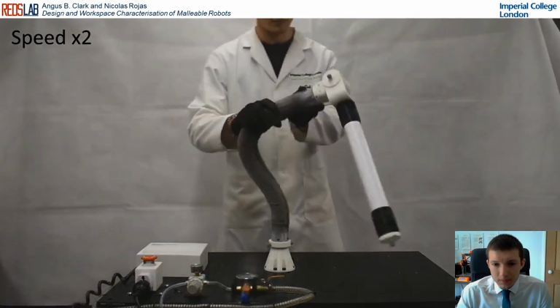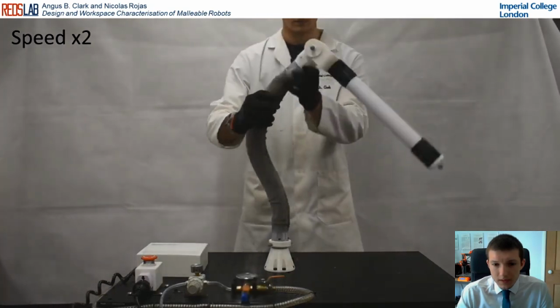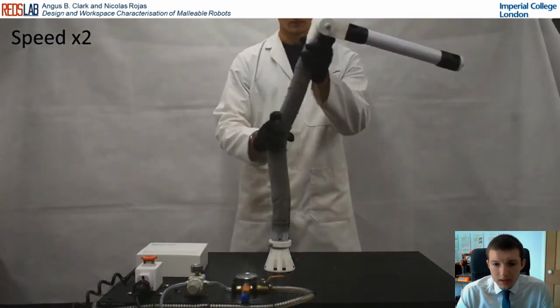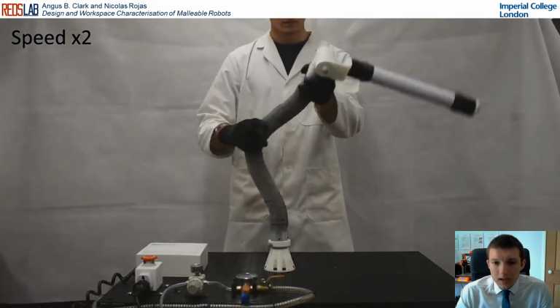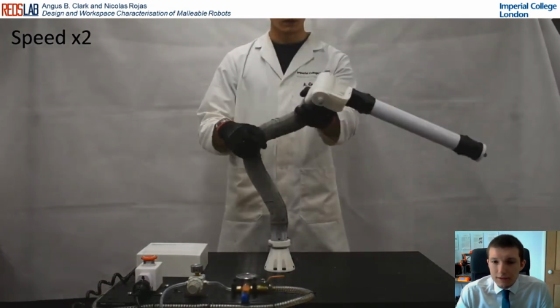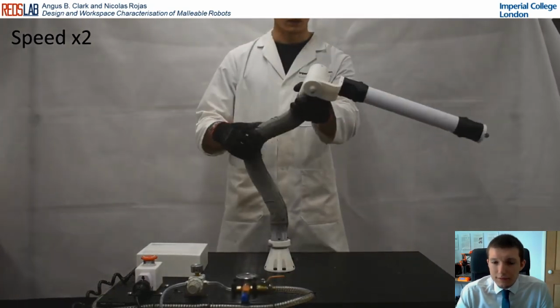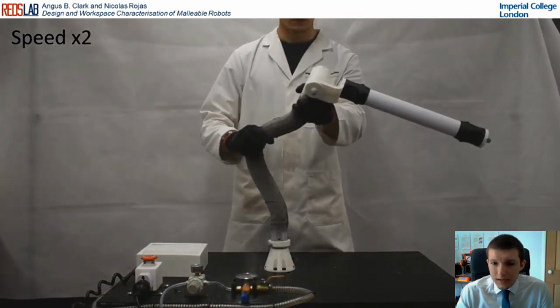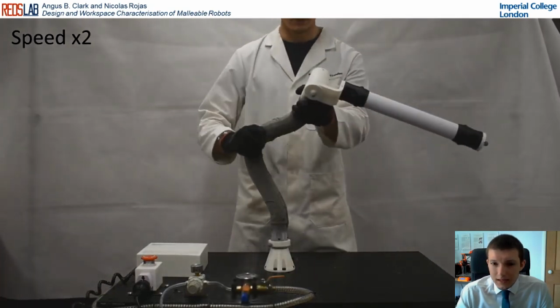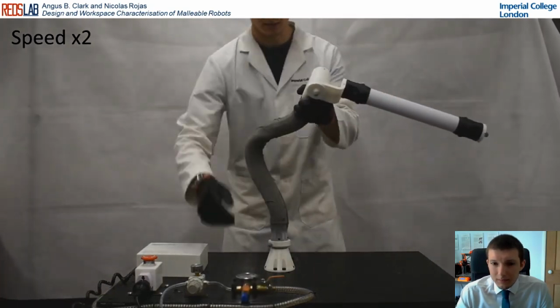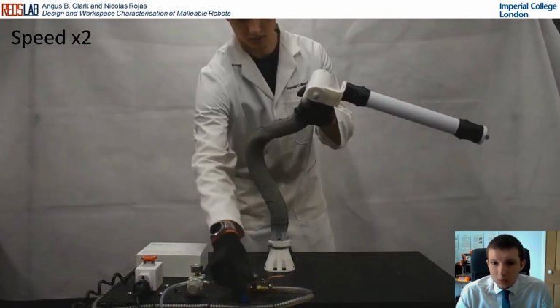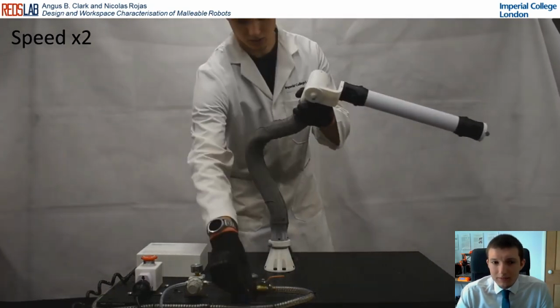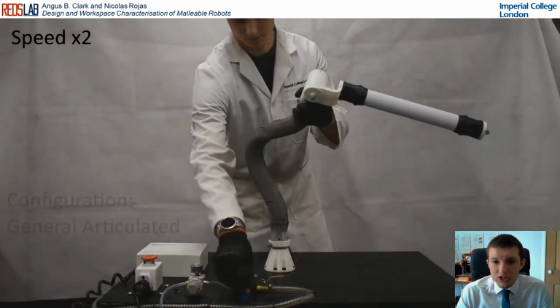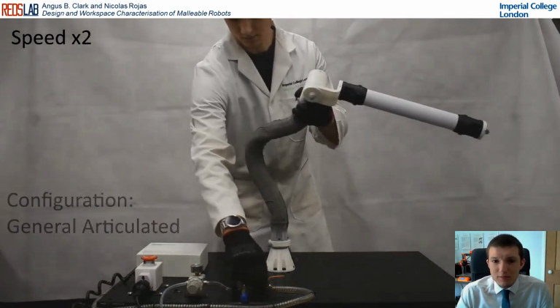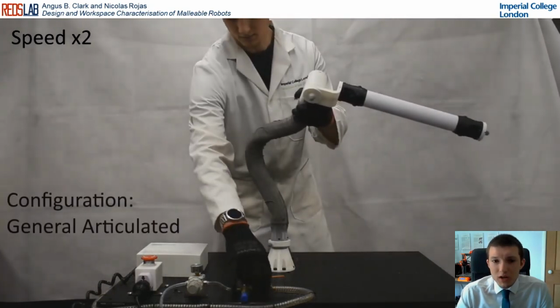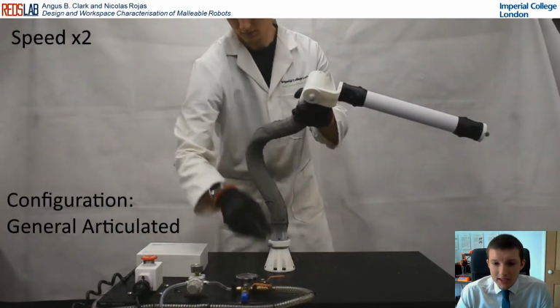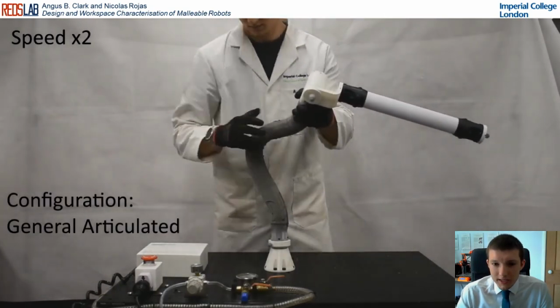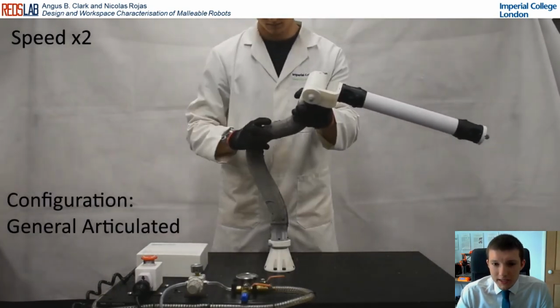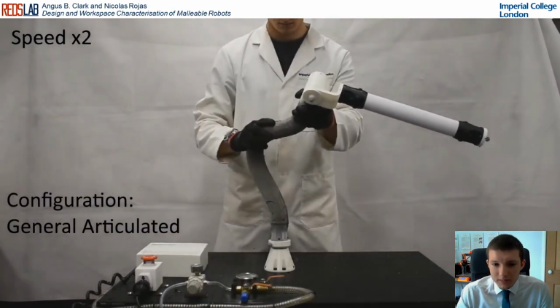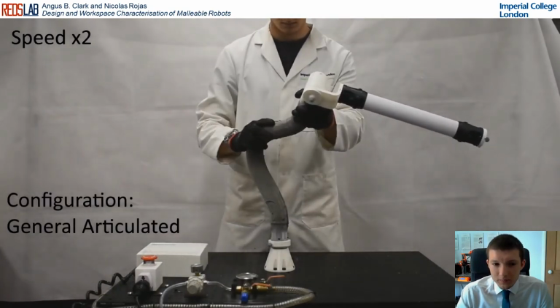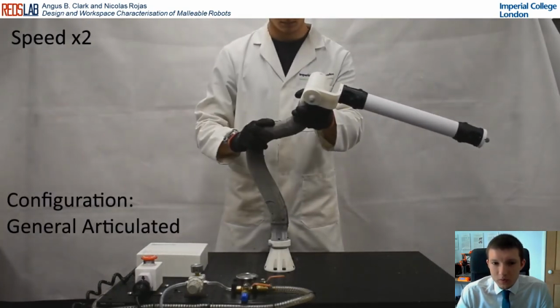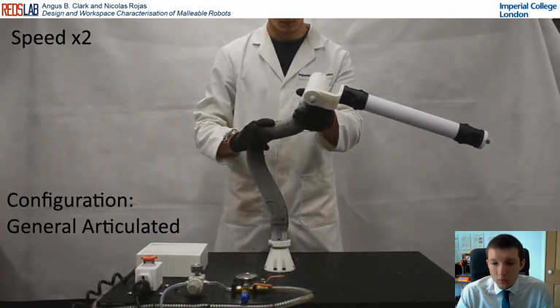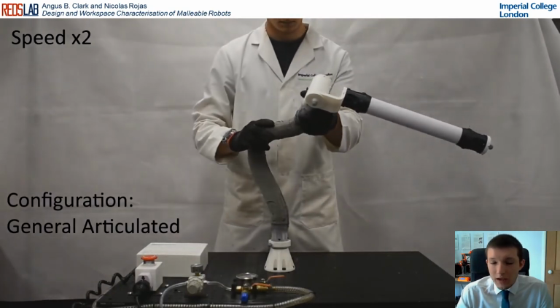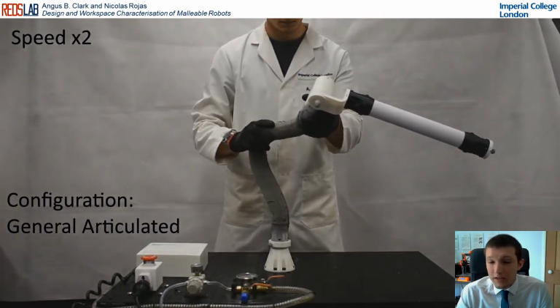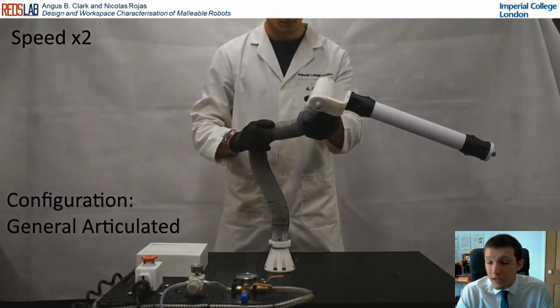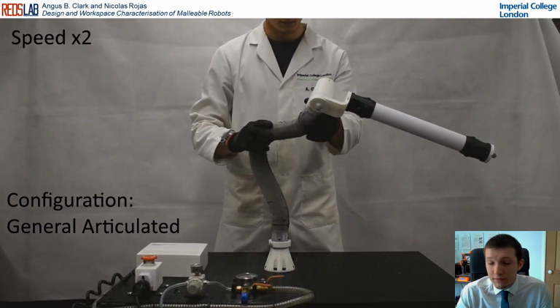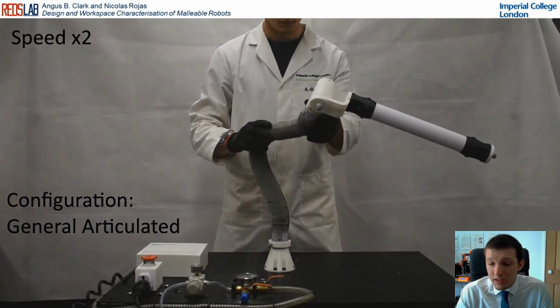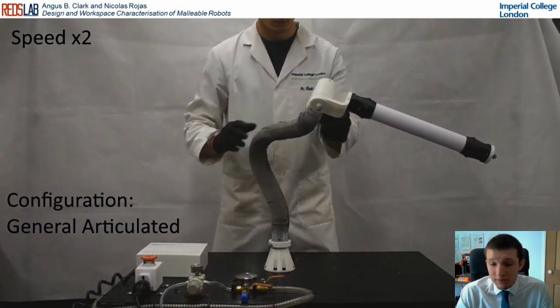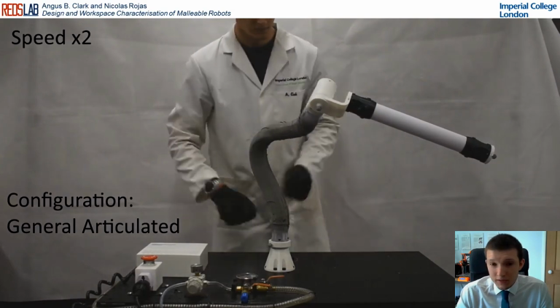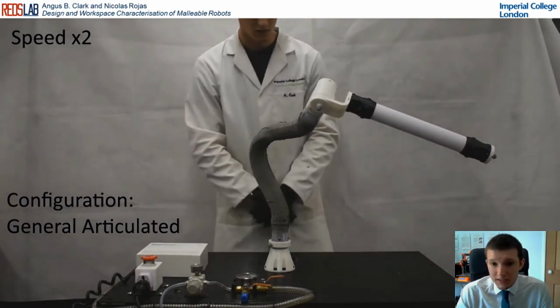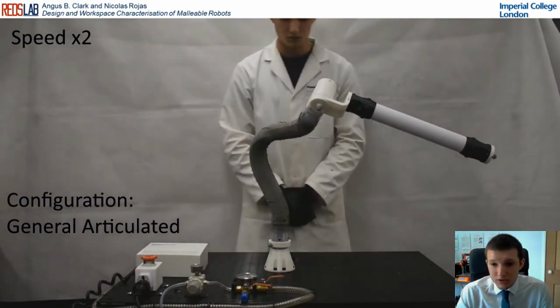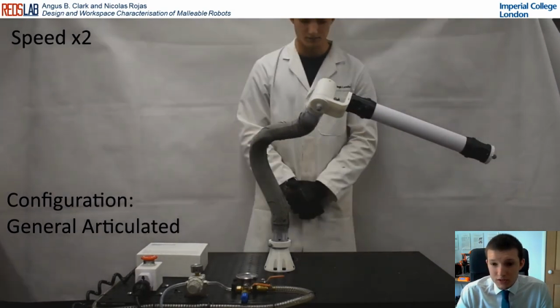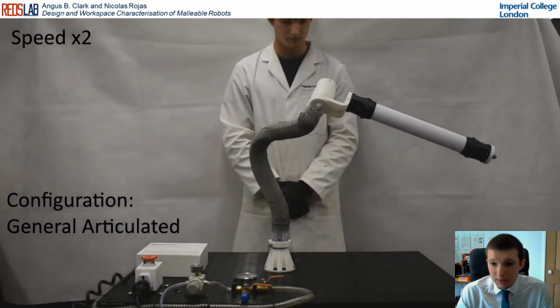And finally, we have general articulated, where none of the above conditions apply.